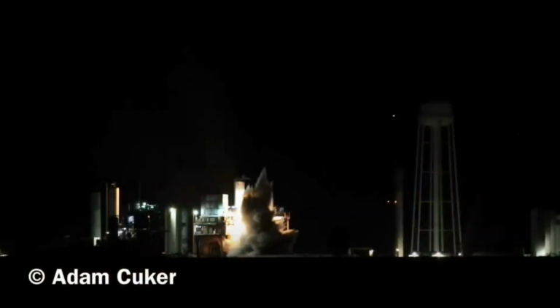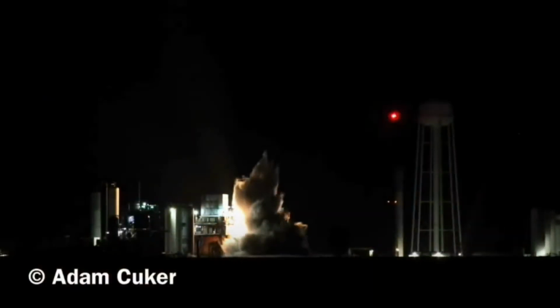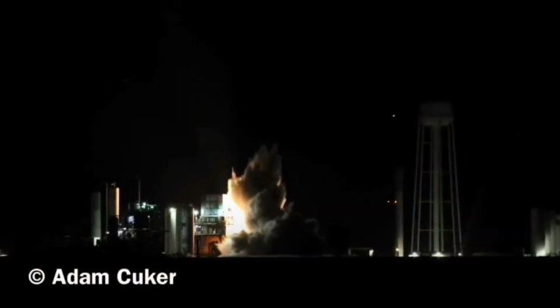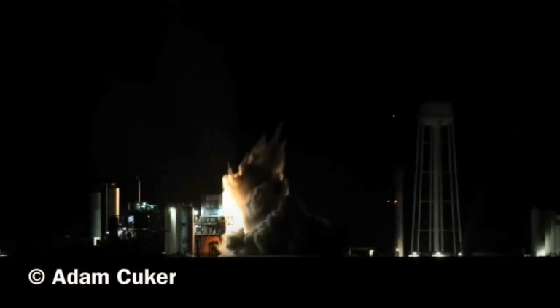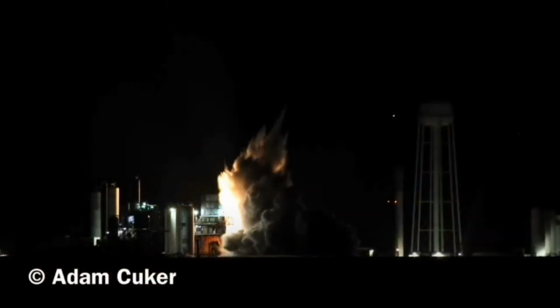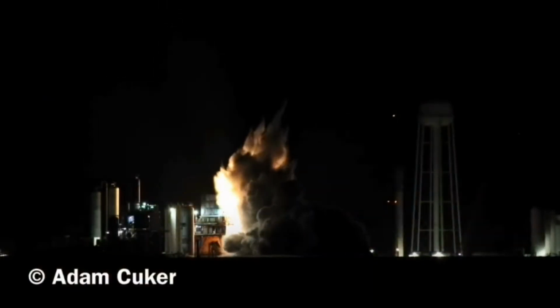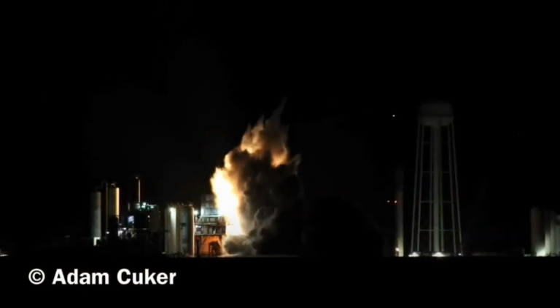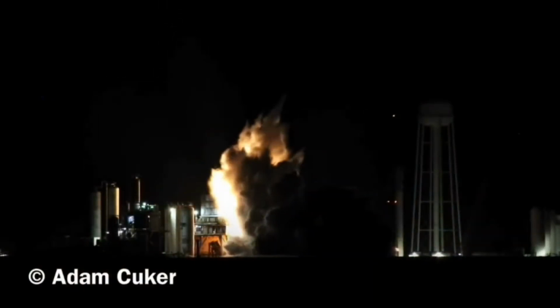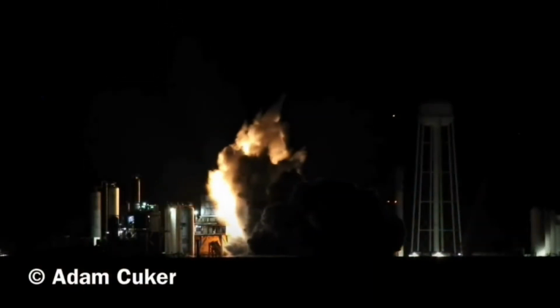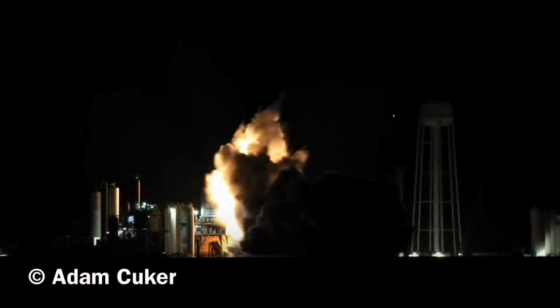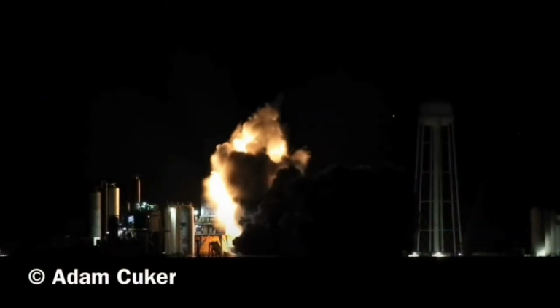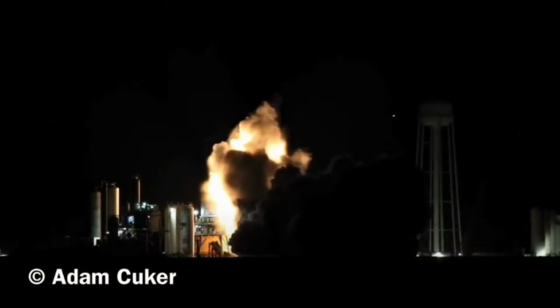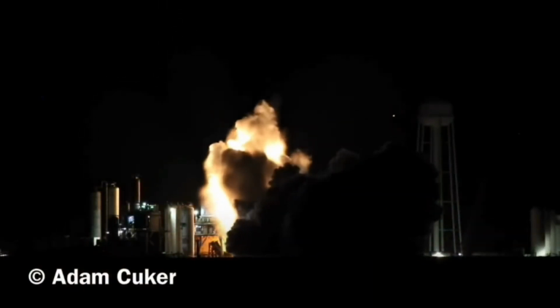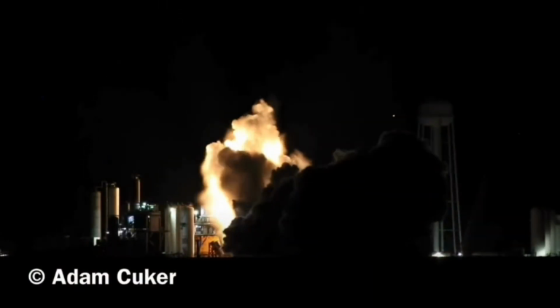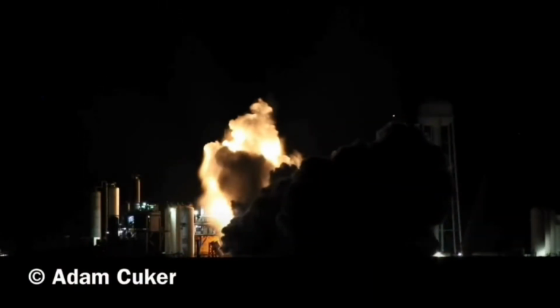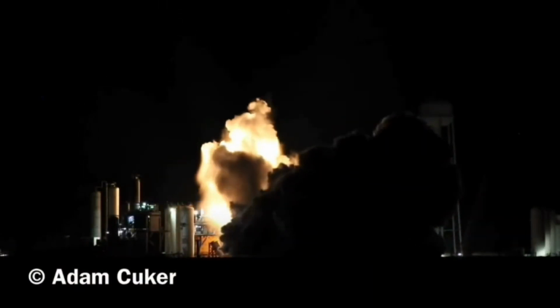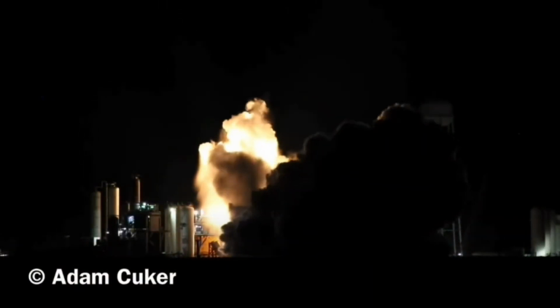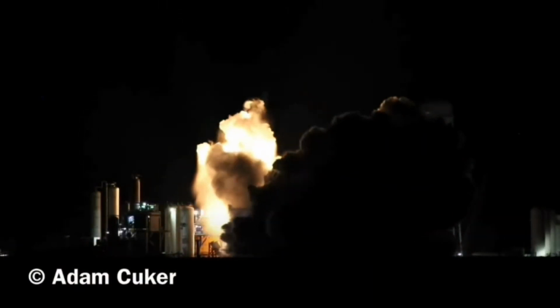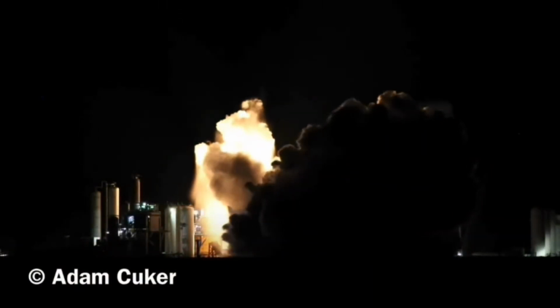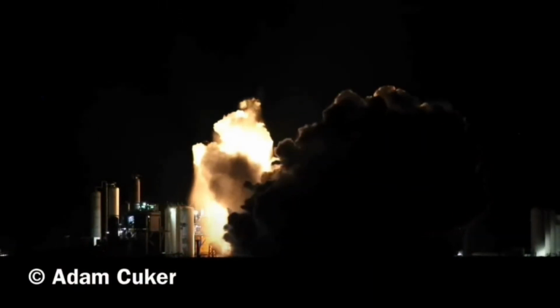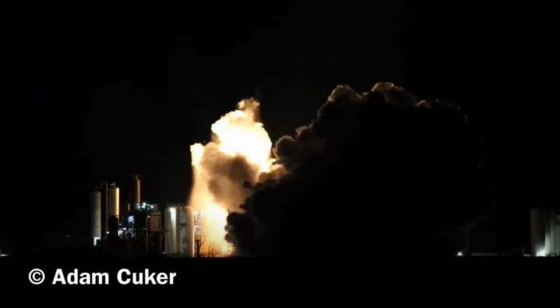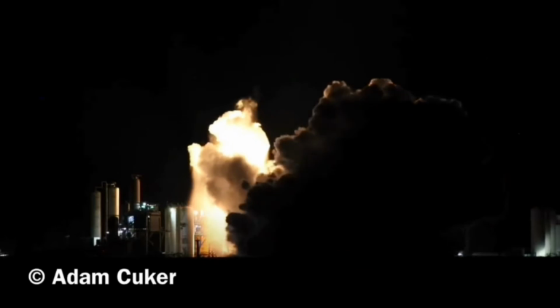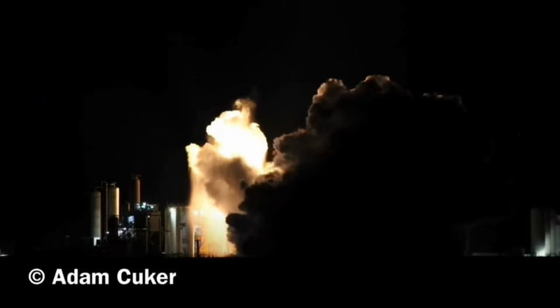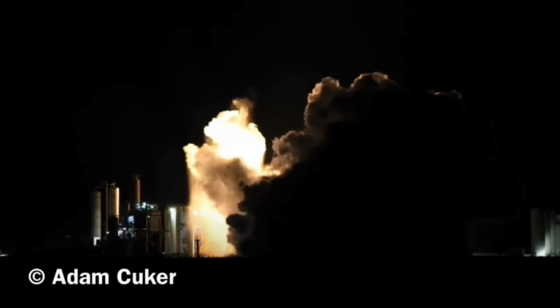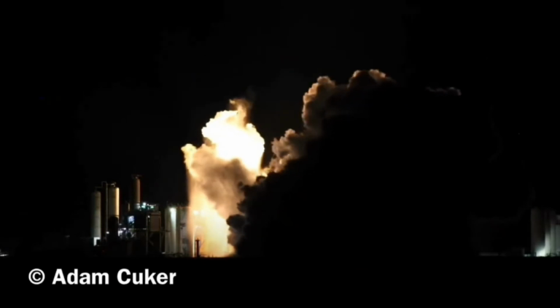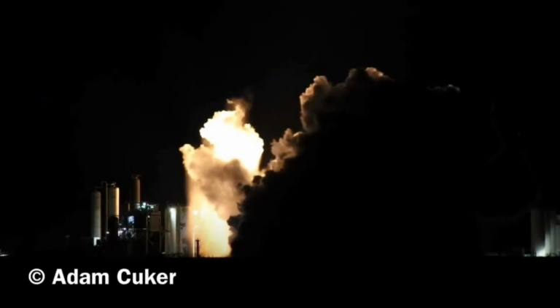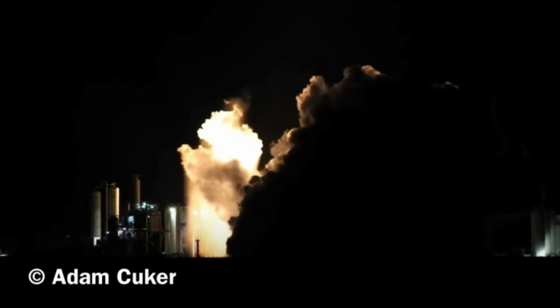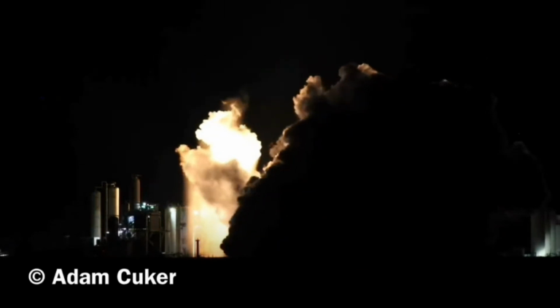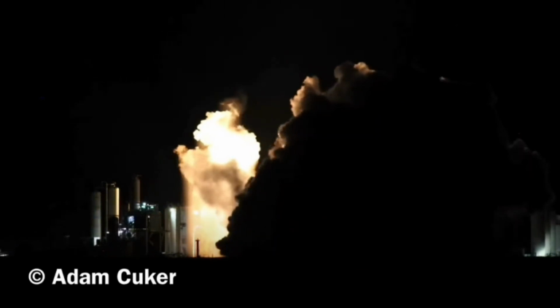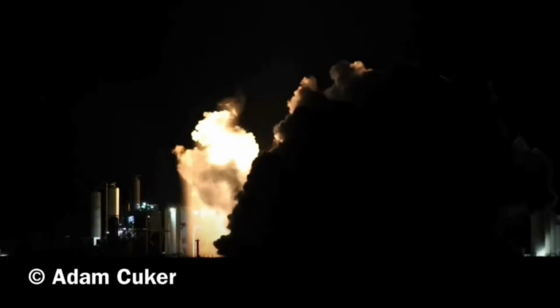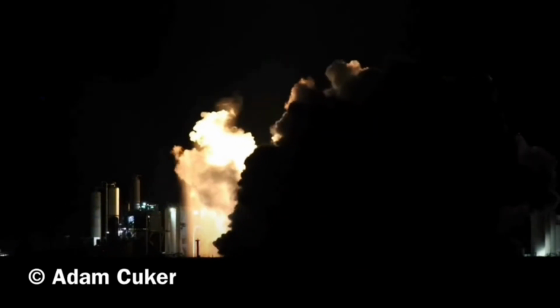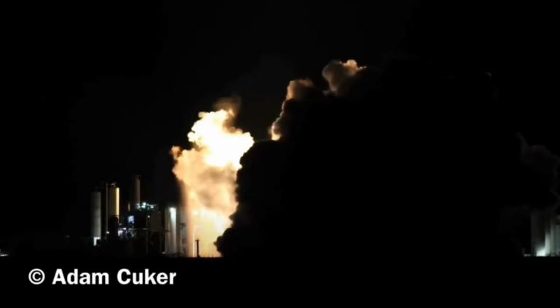There was also an amazing test of the SpaceX Merlin sea-level rocket engine last night in McGregor, Texas.